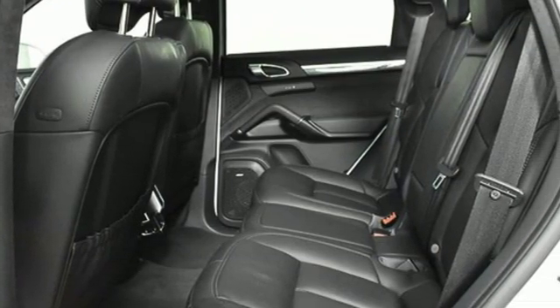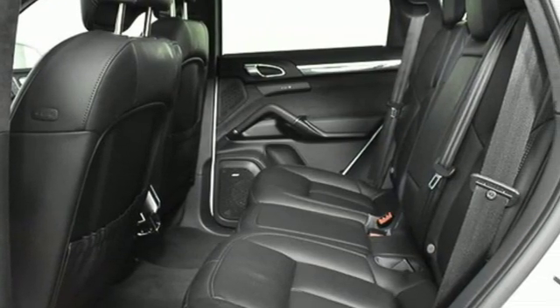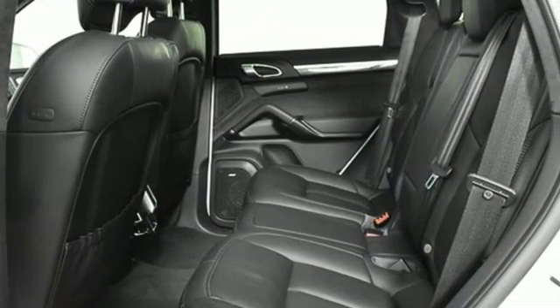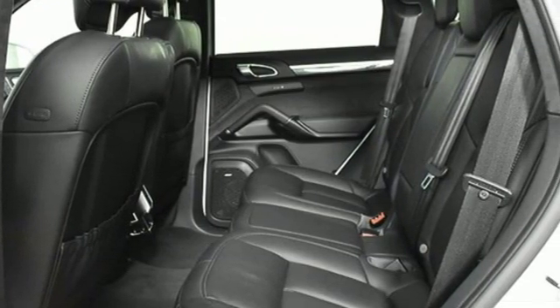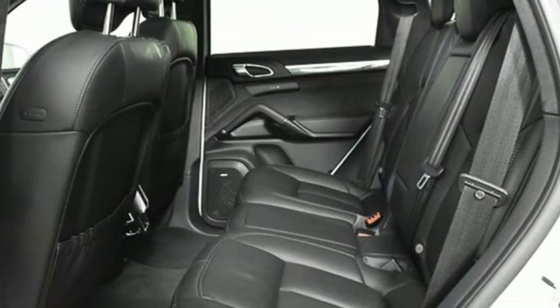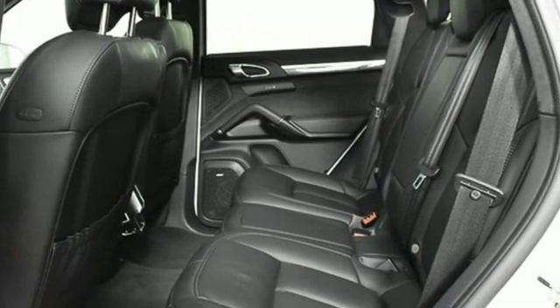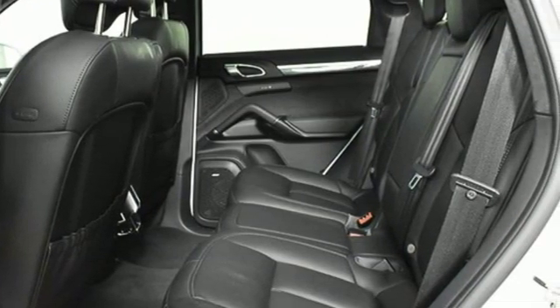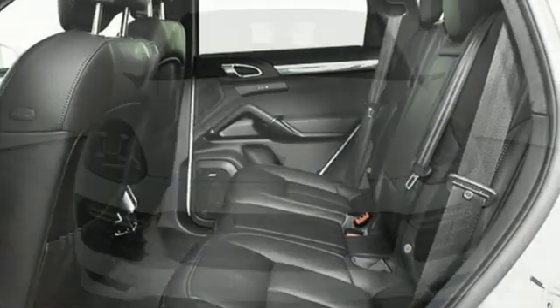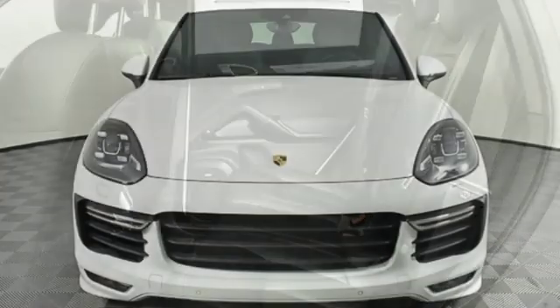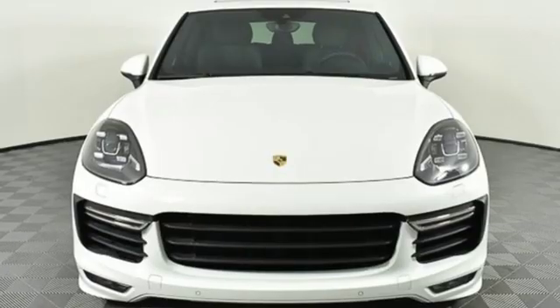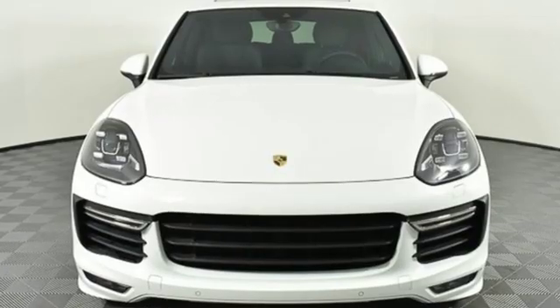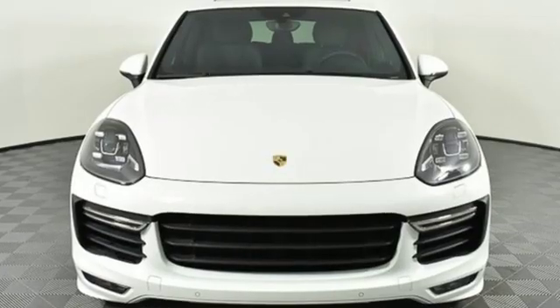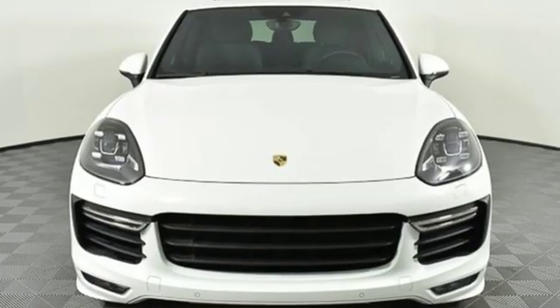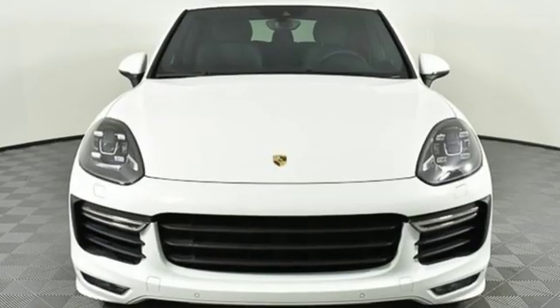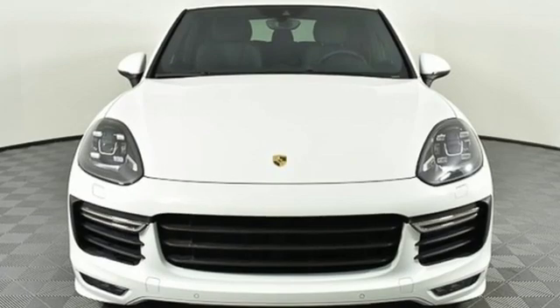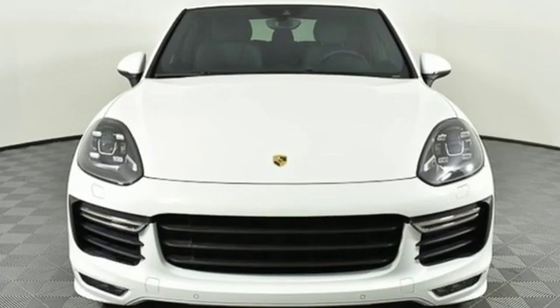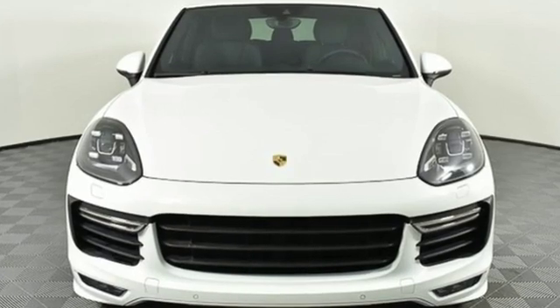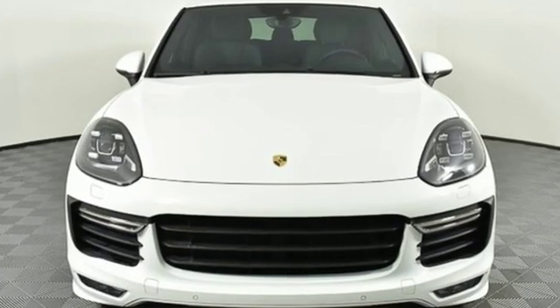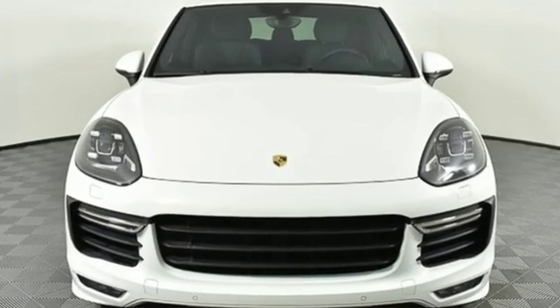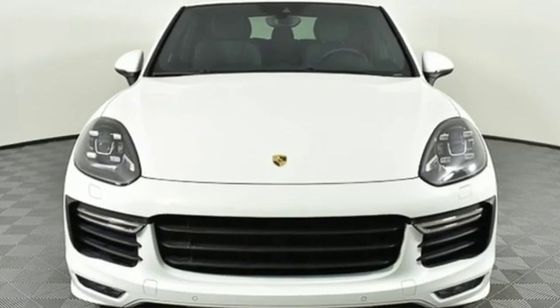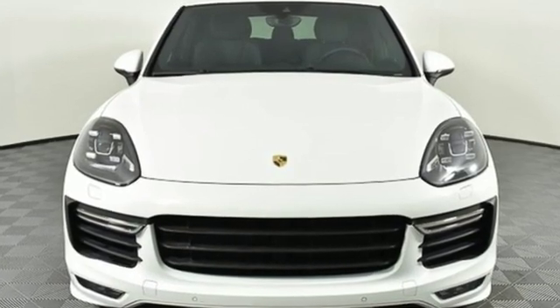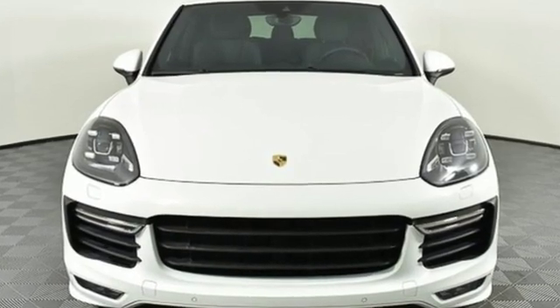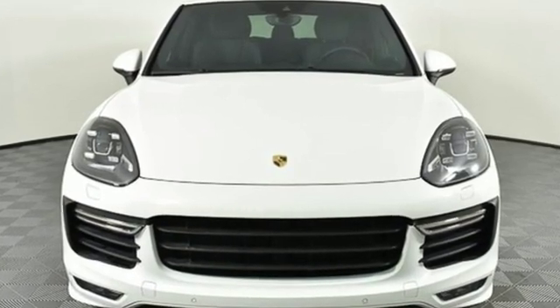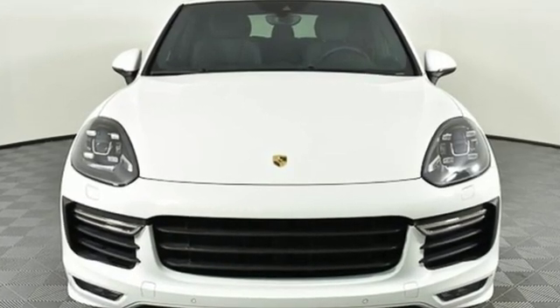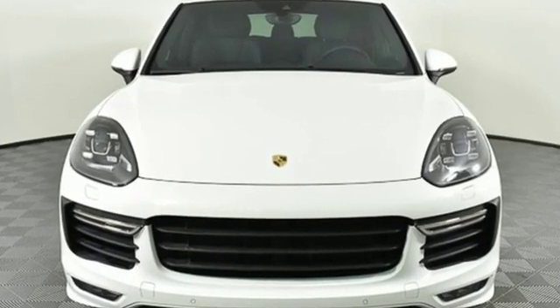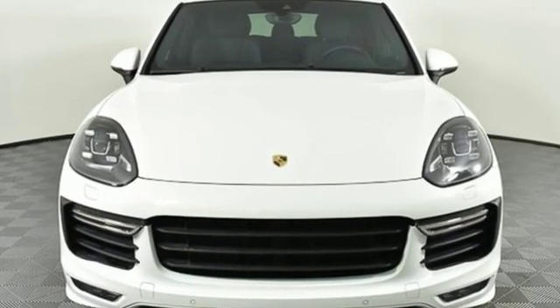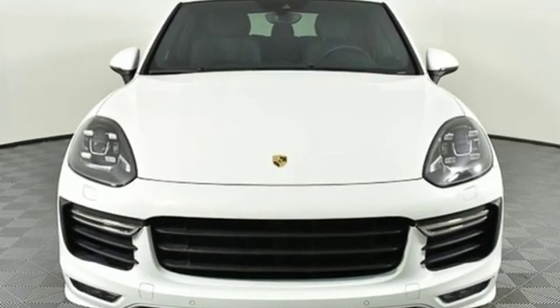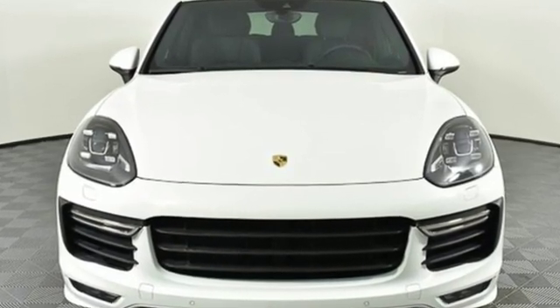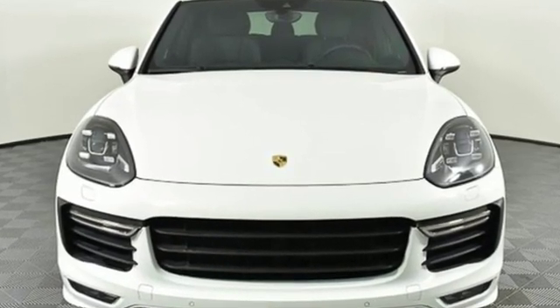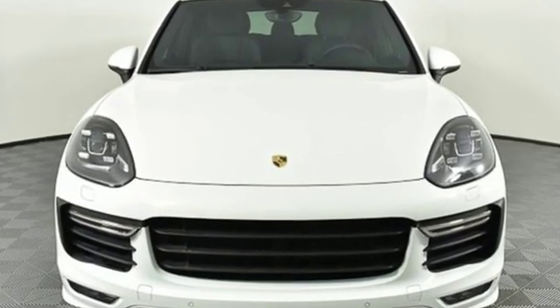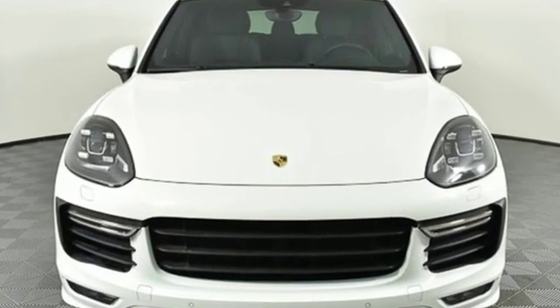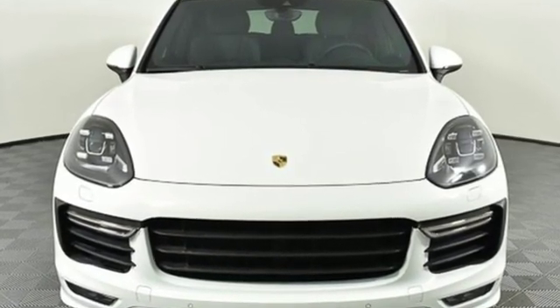There's no substitute for a Porsche. Driving is believing. Test drive it today.